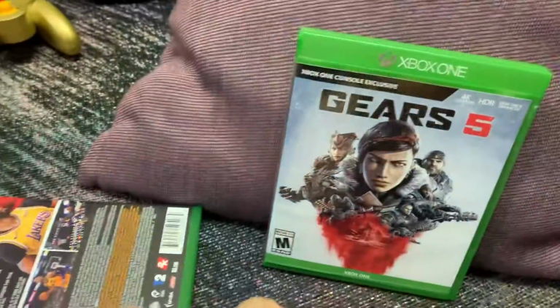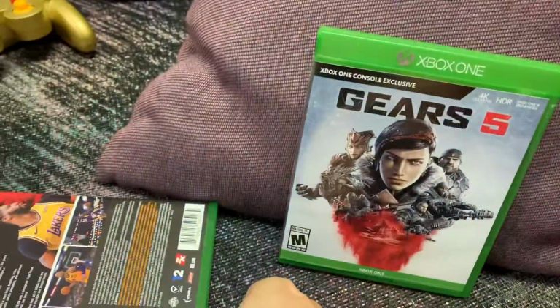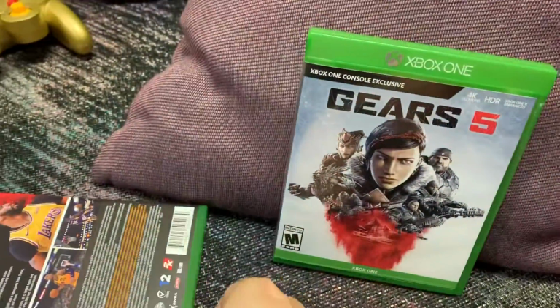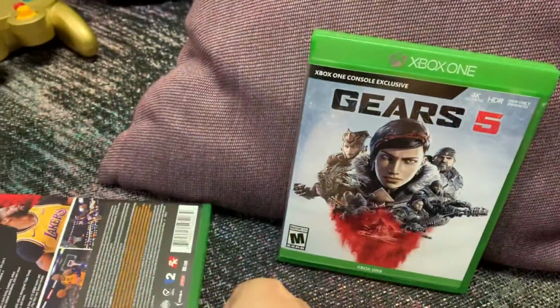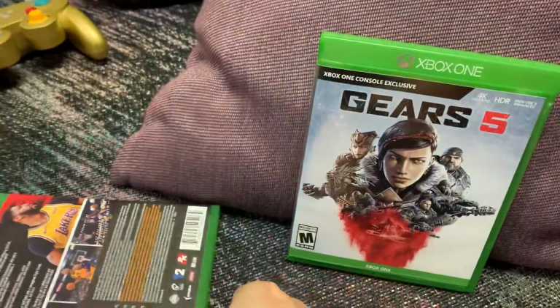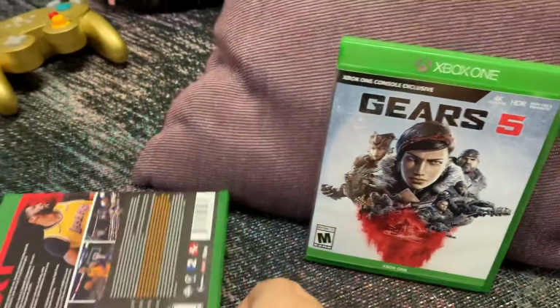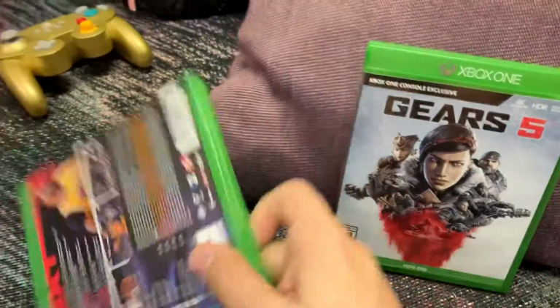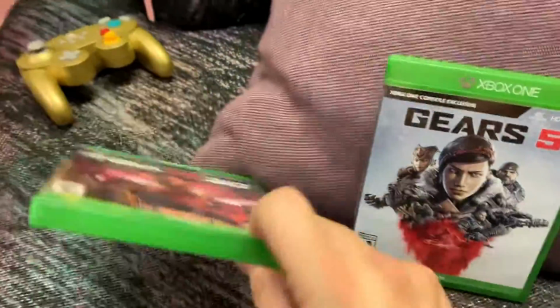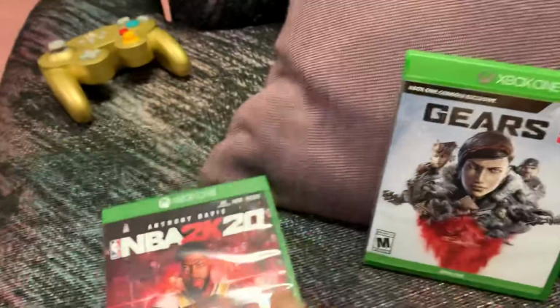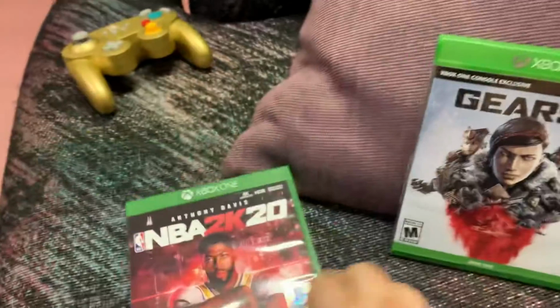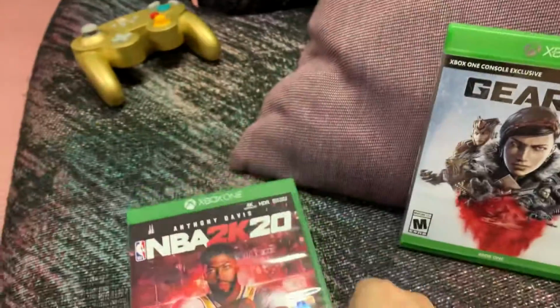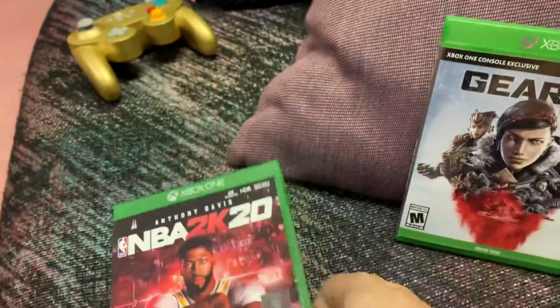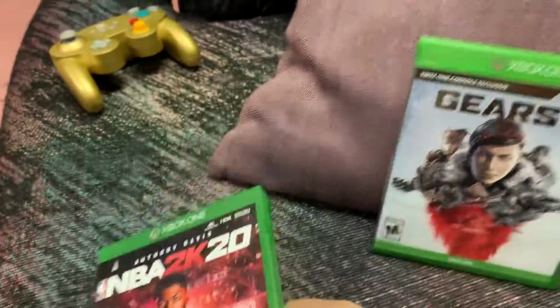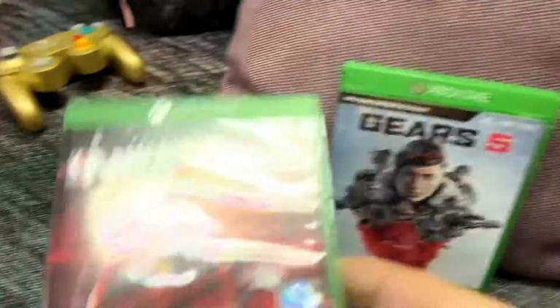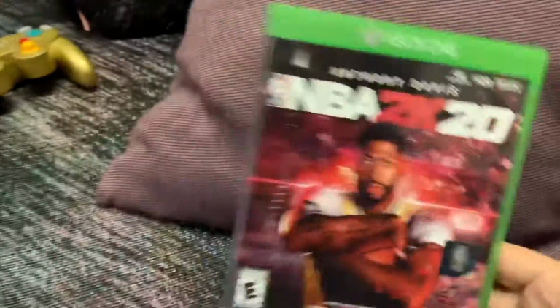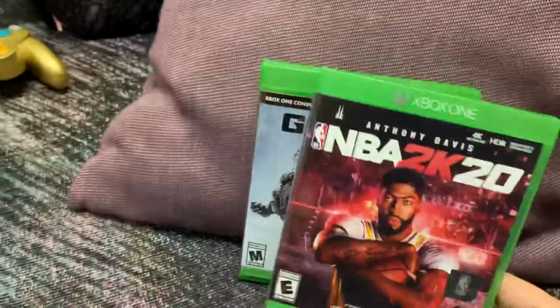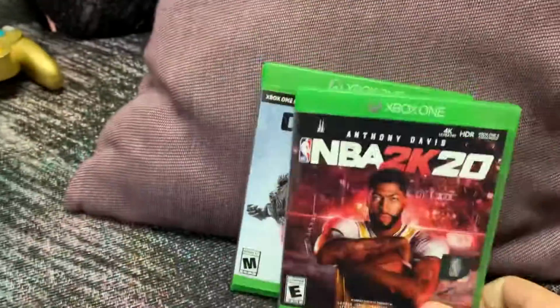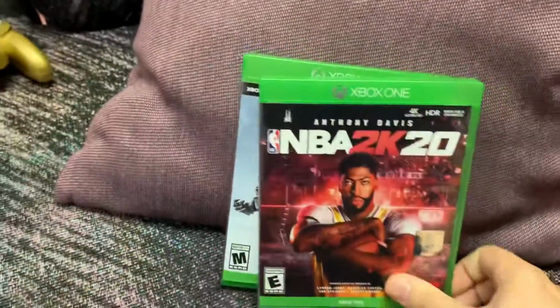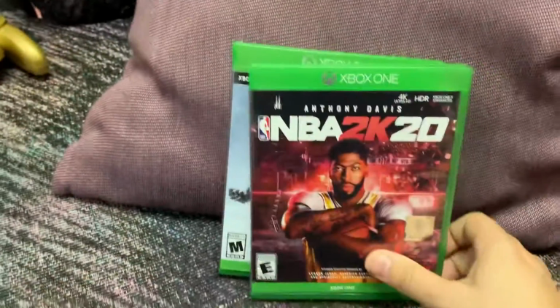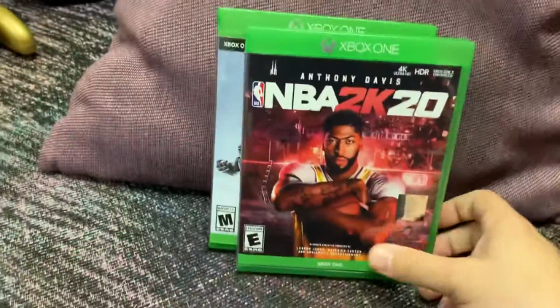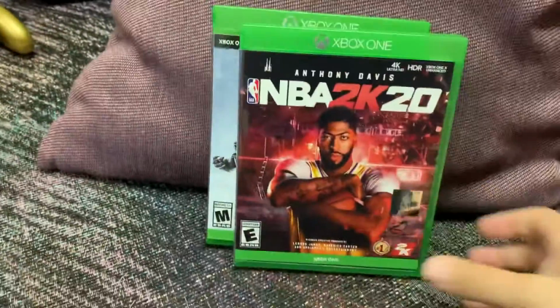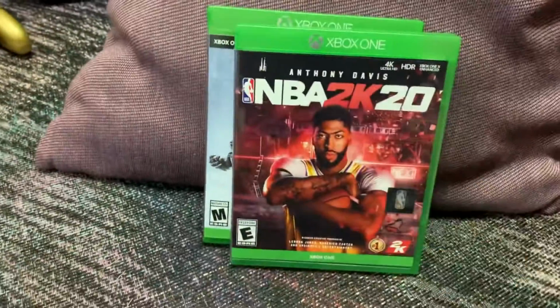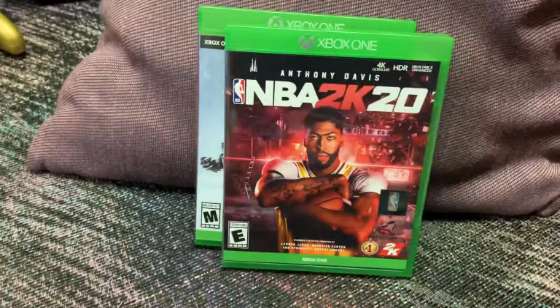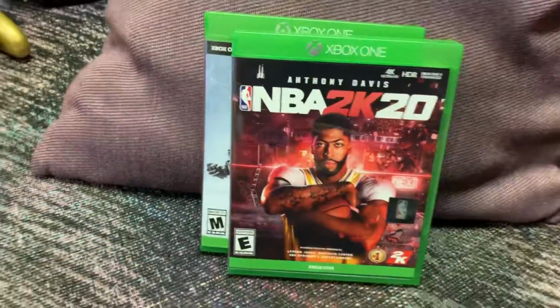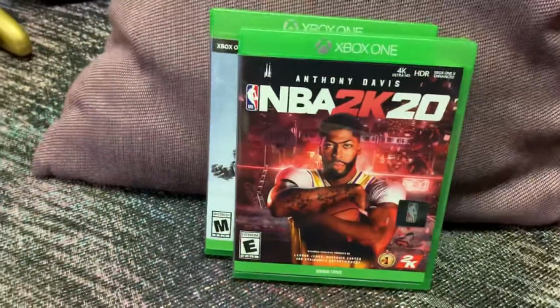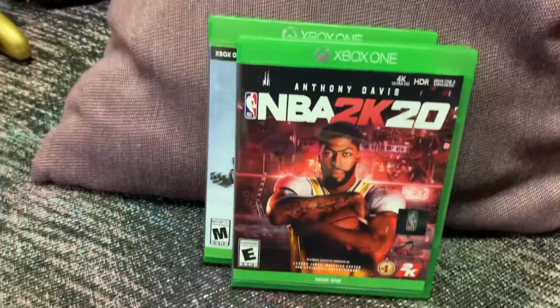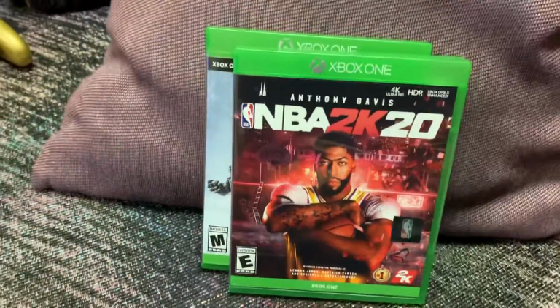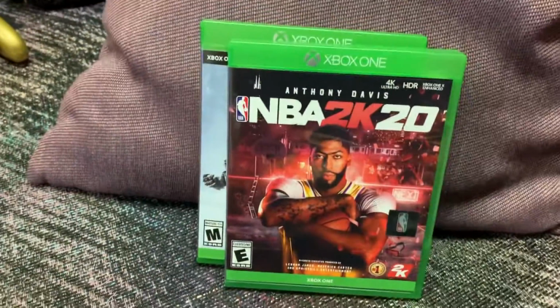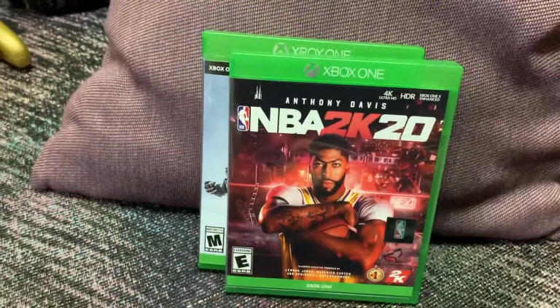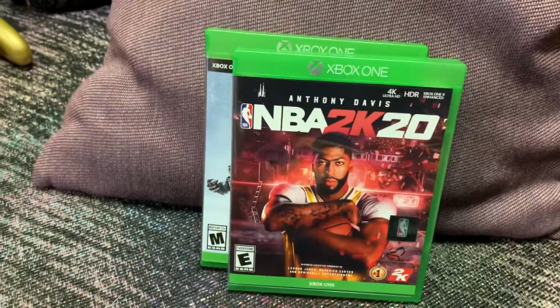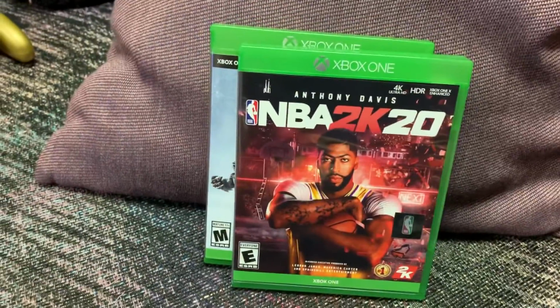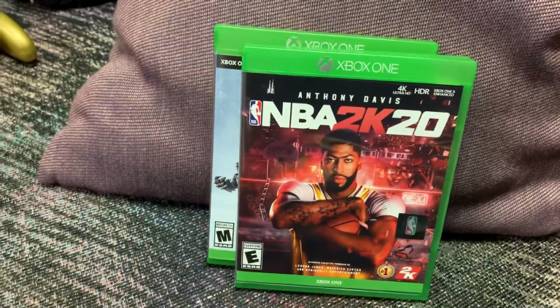Gears 5 and NBA 2K20 unboxings and recent pickups. See you again soon.